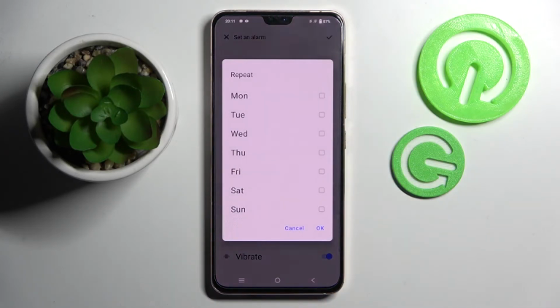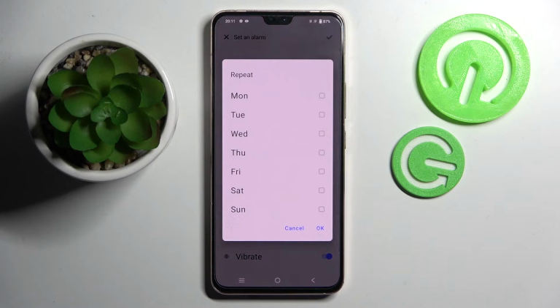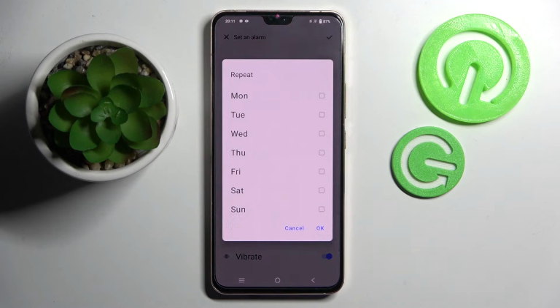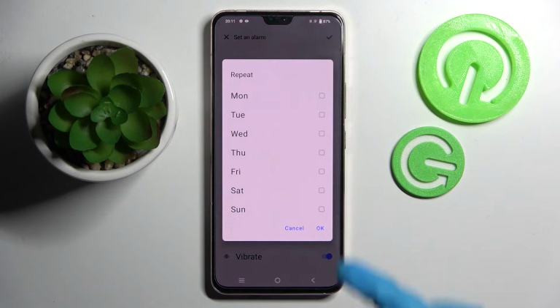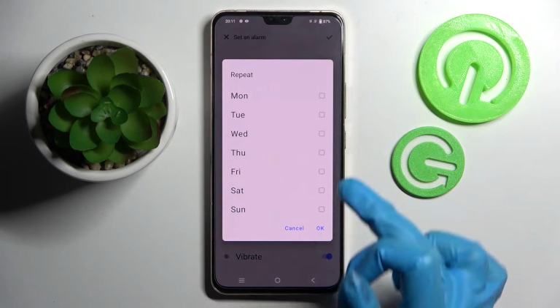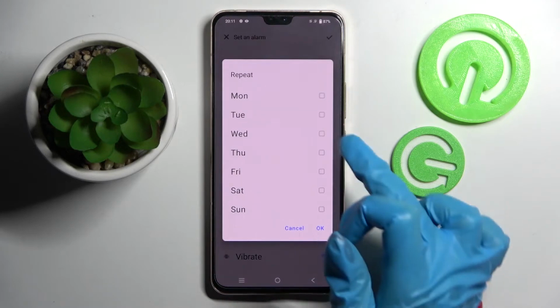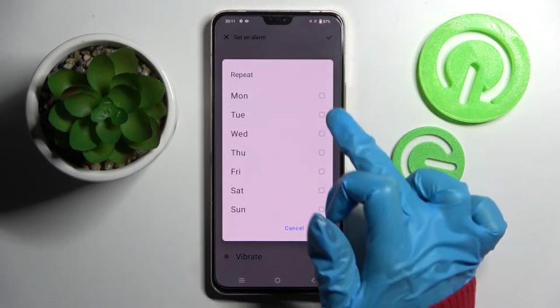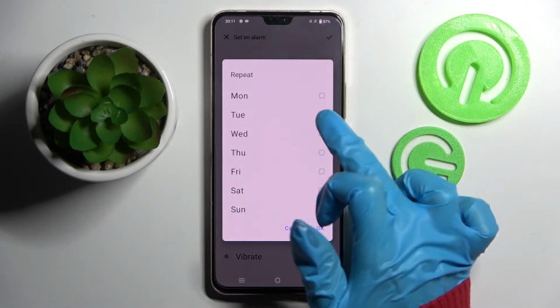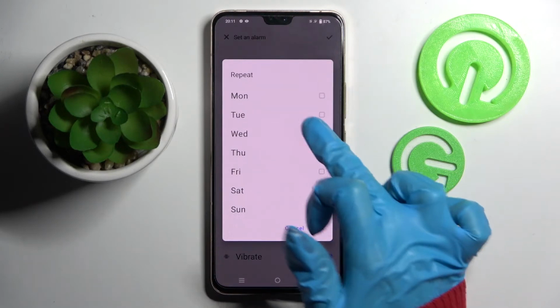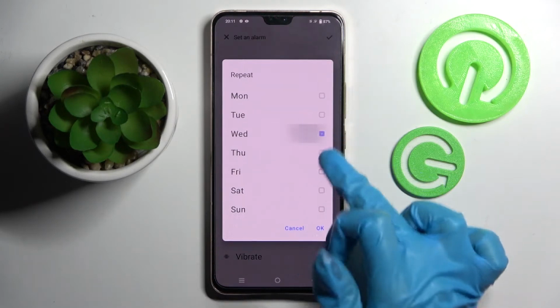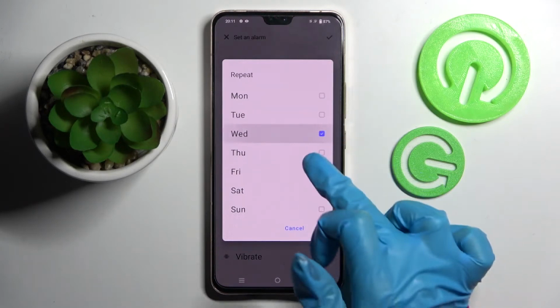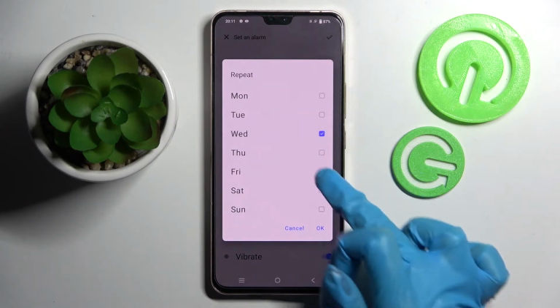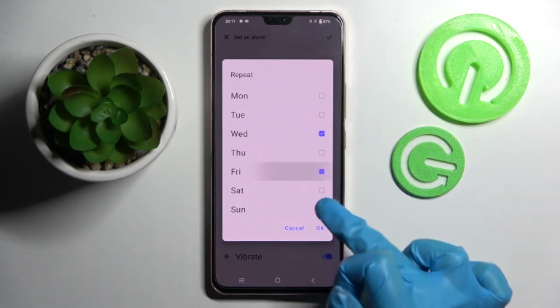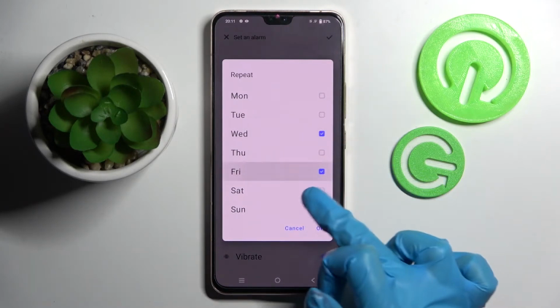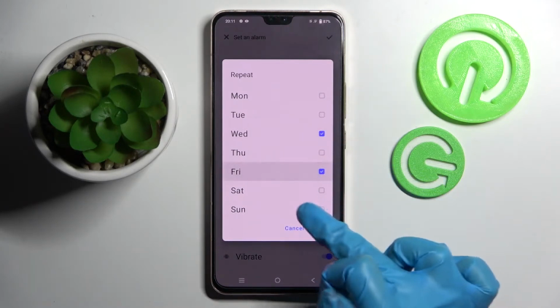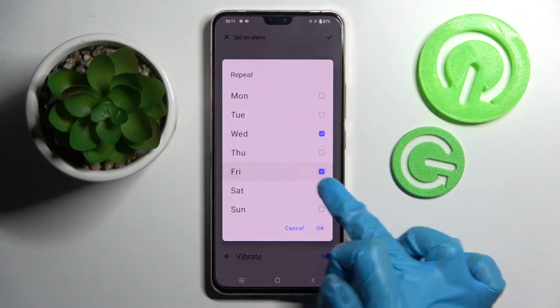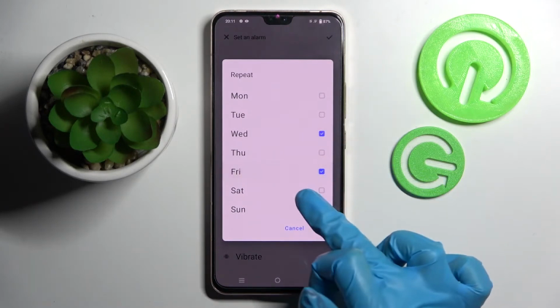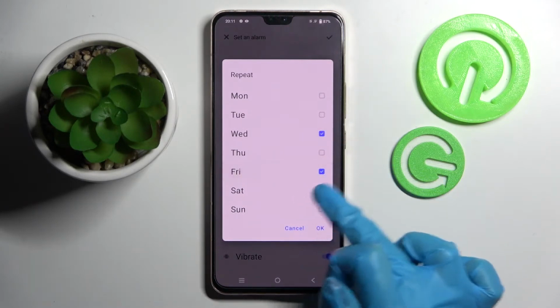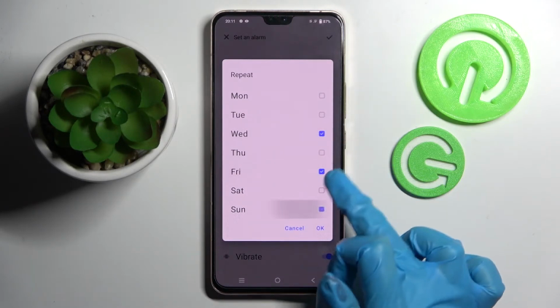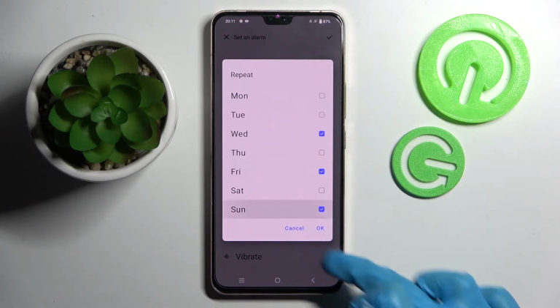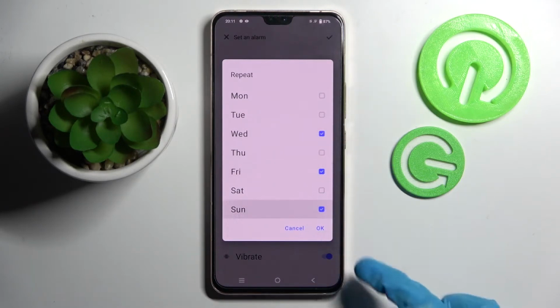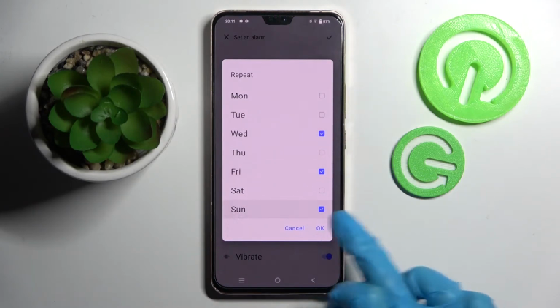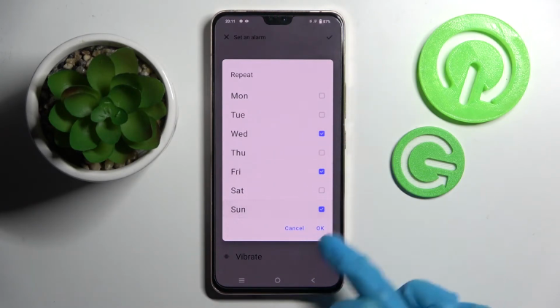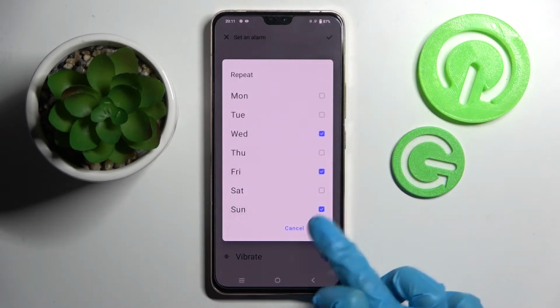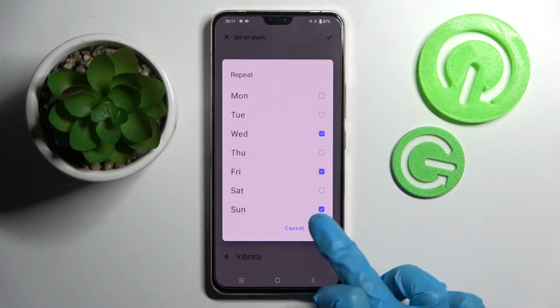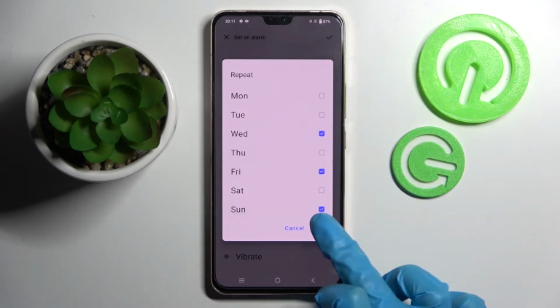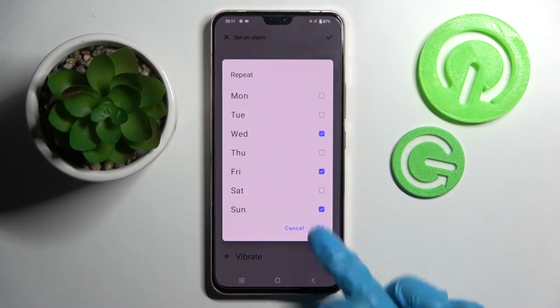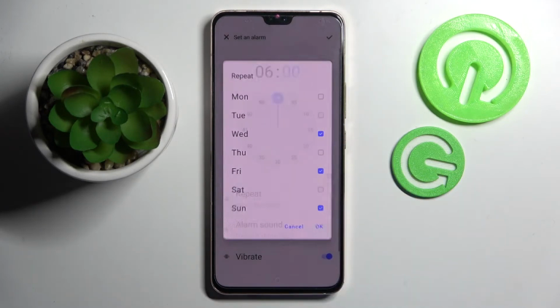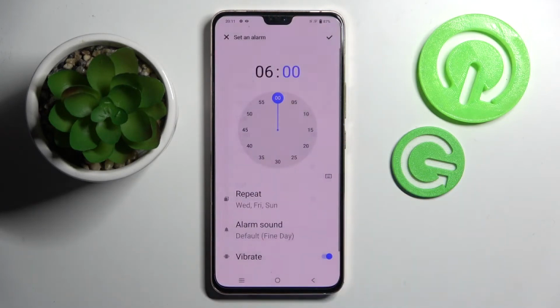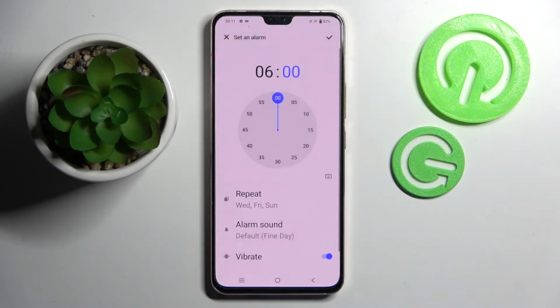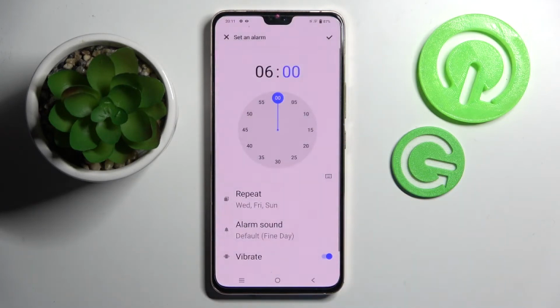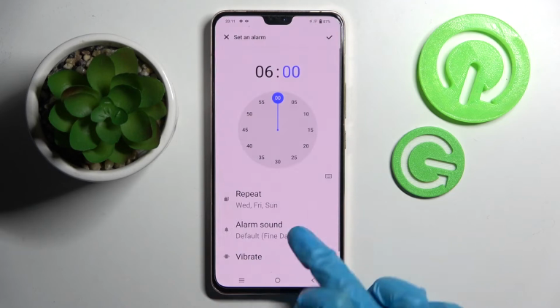Now select days of the week by tapping on the ones that you wish to set up and save them by clicking on OK.